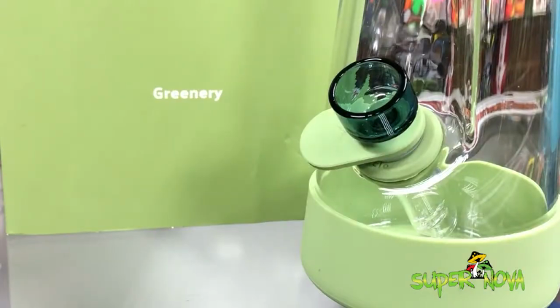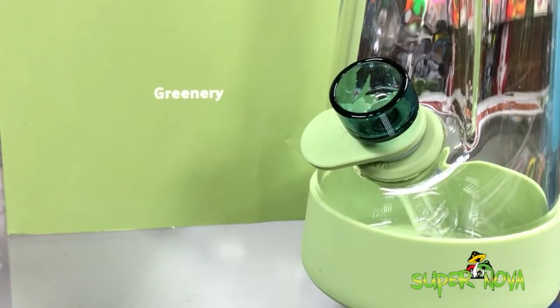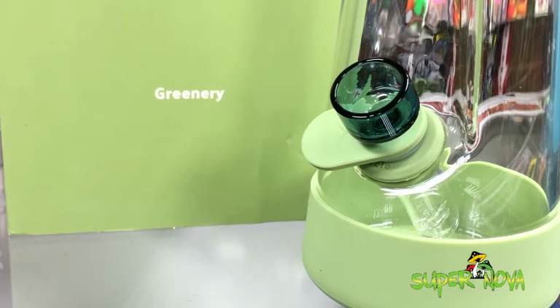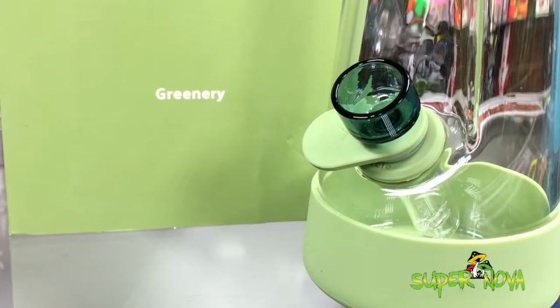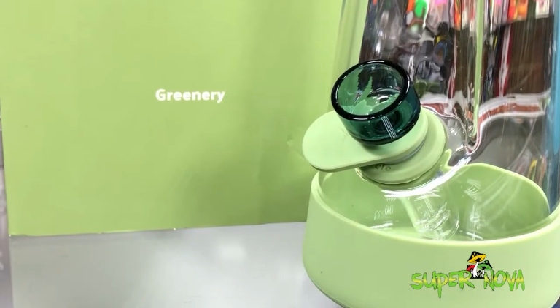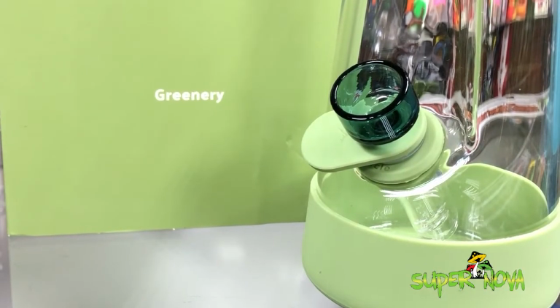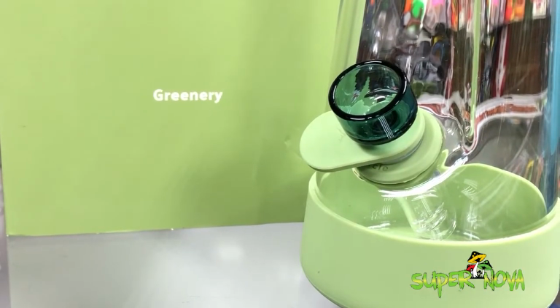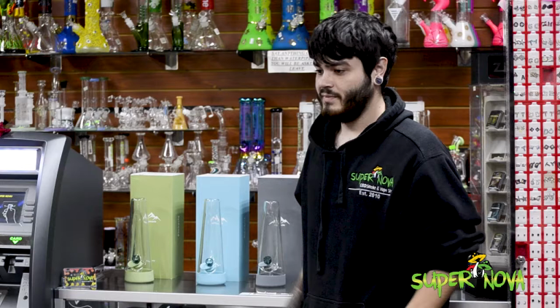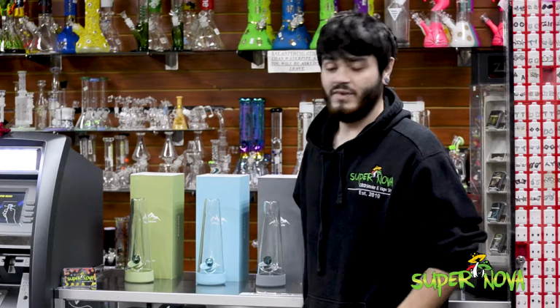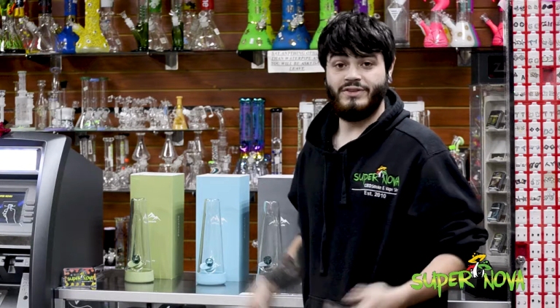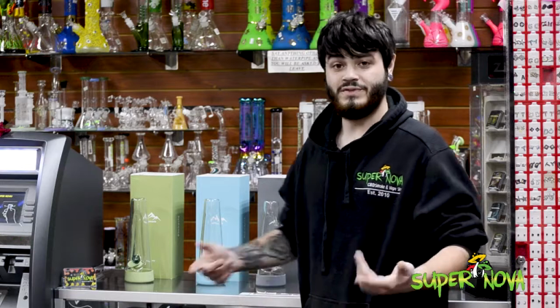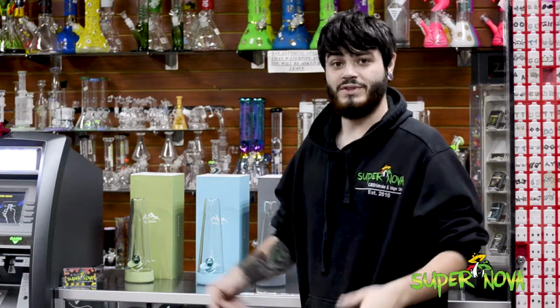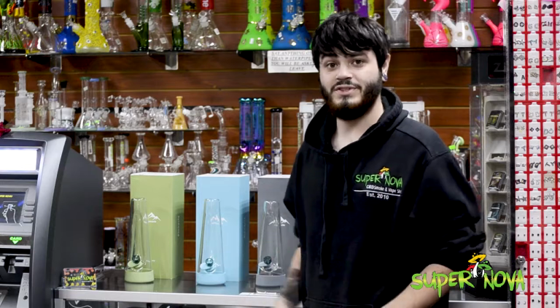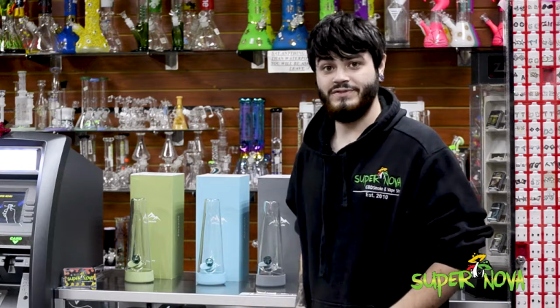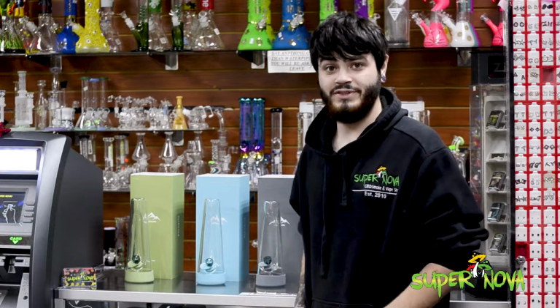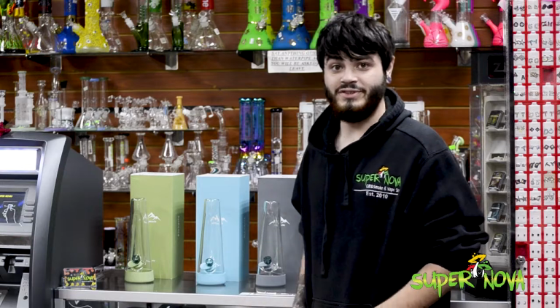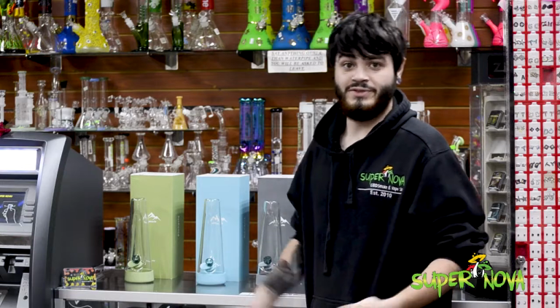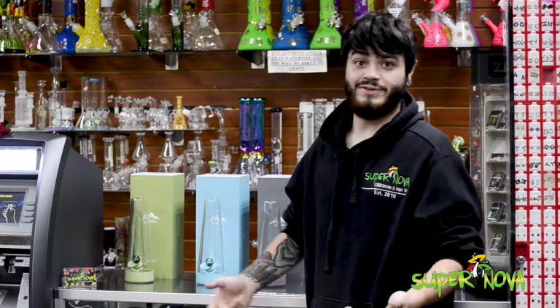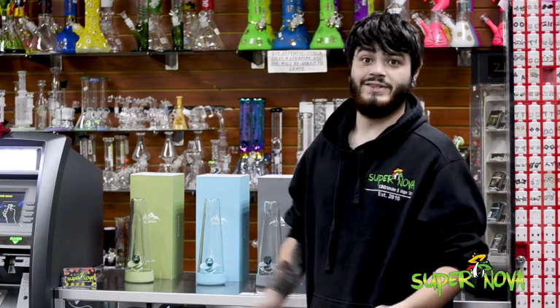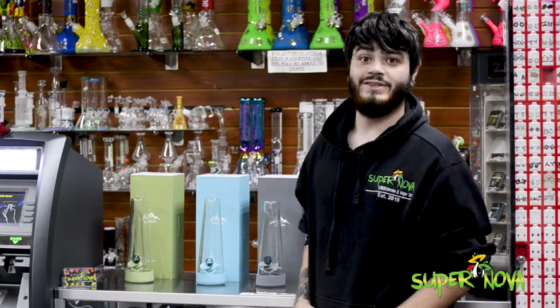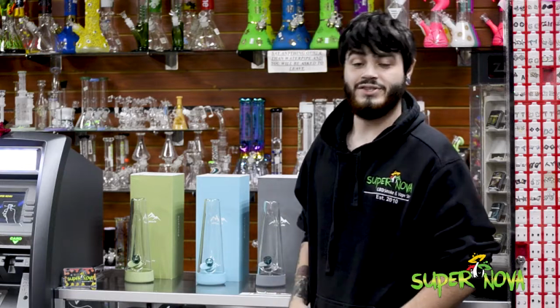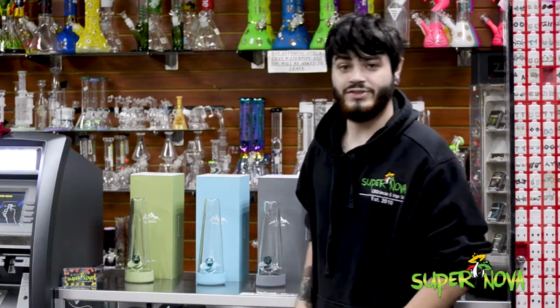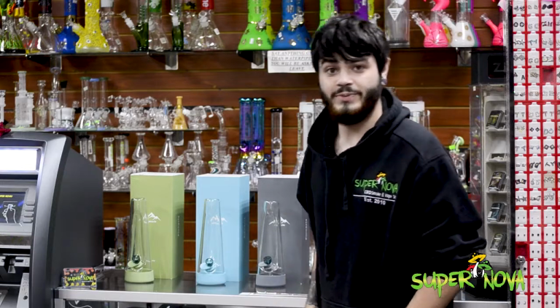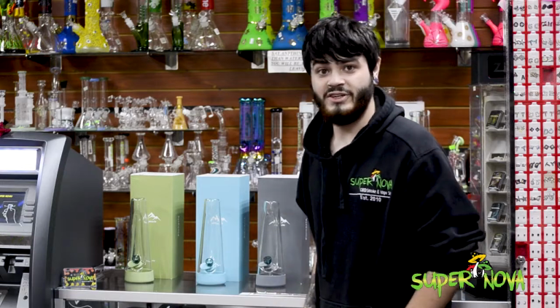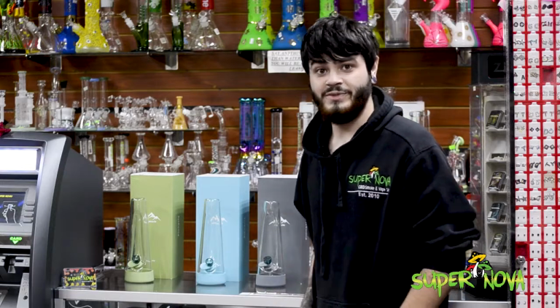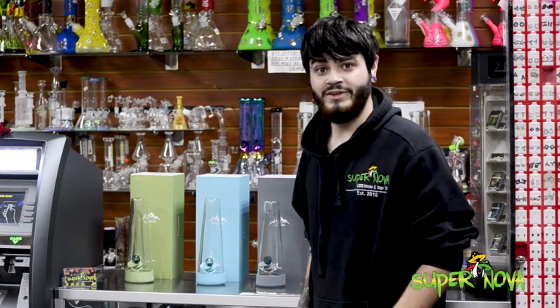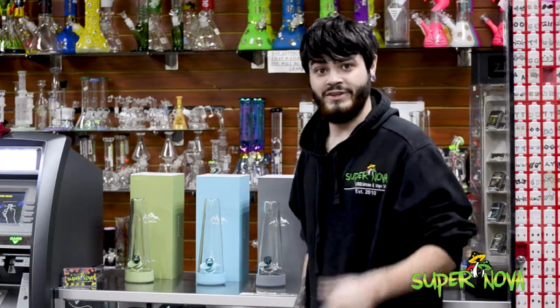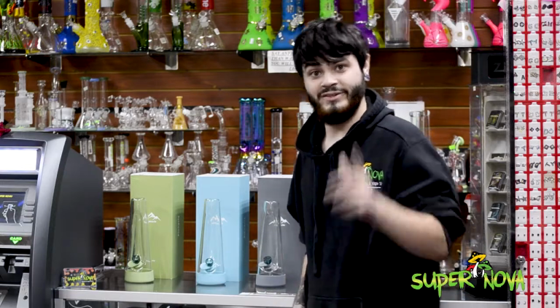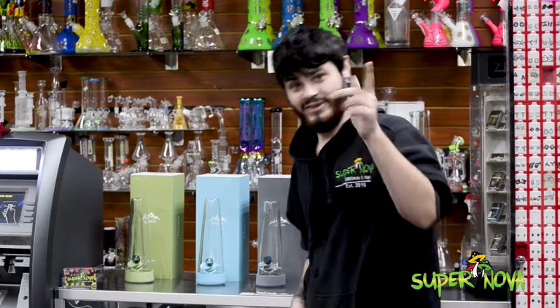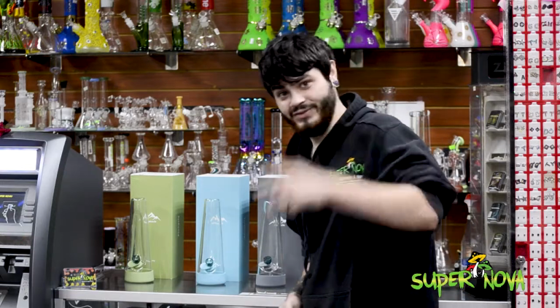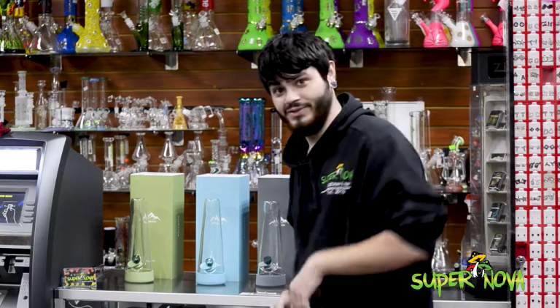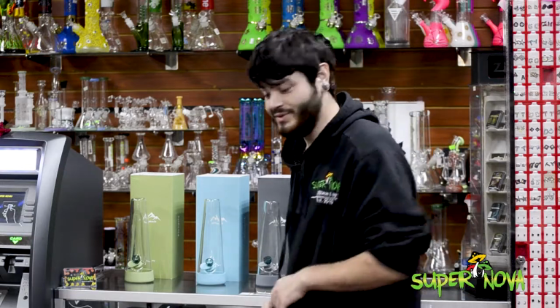You can pick one up at any of our Supernova locations. Thanks for watching — don't forget to like, share, drop a comment, and have a good one.